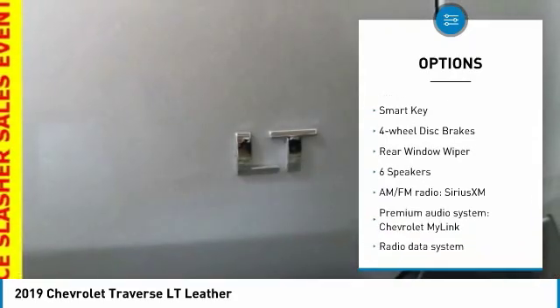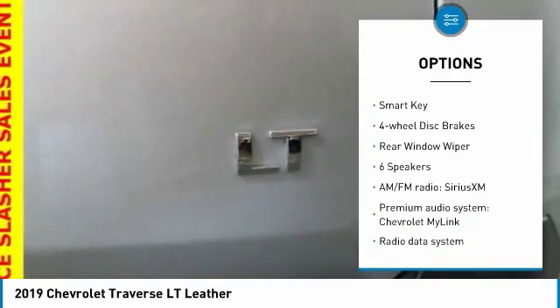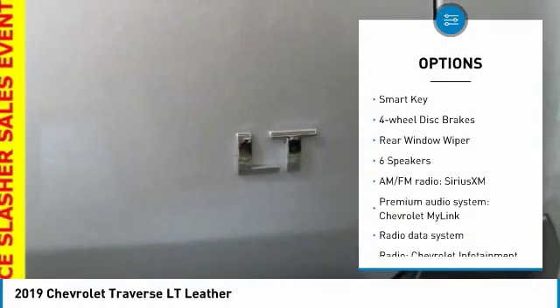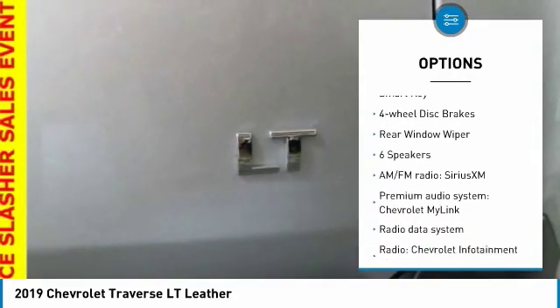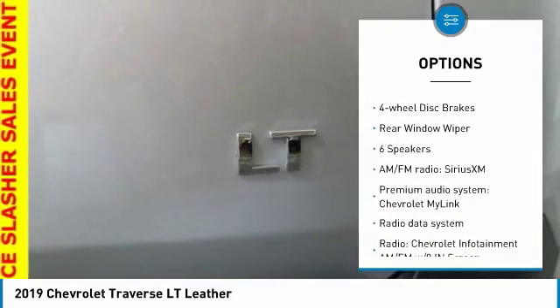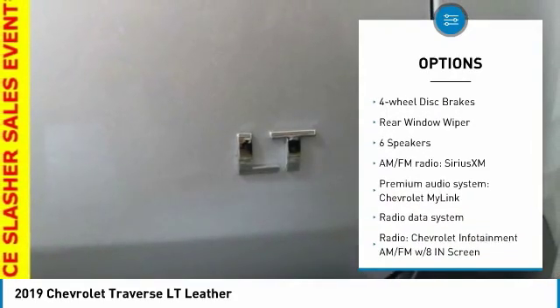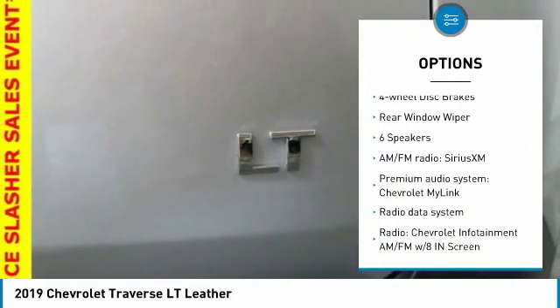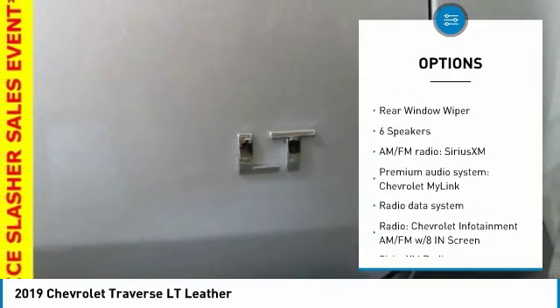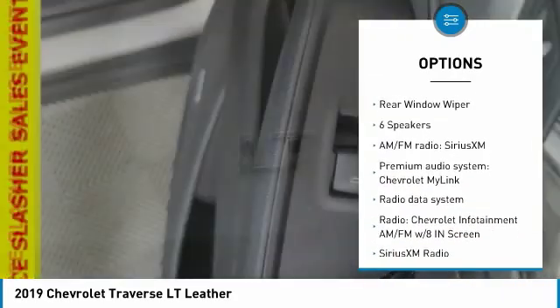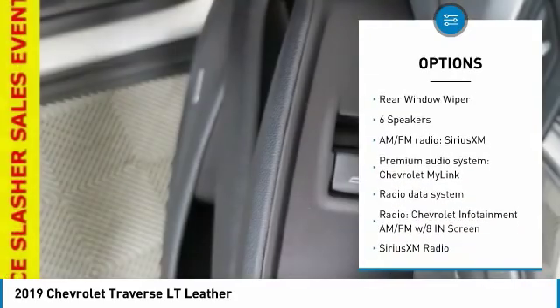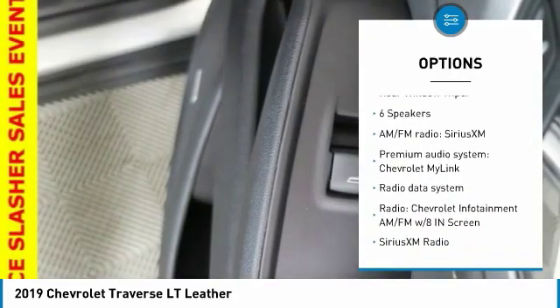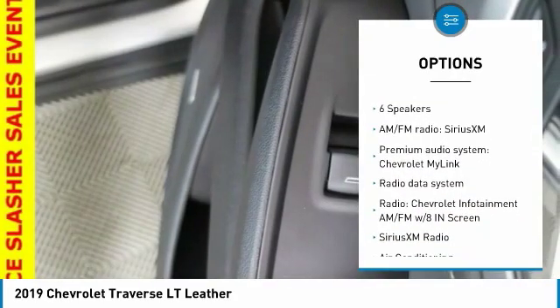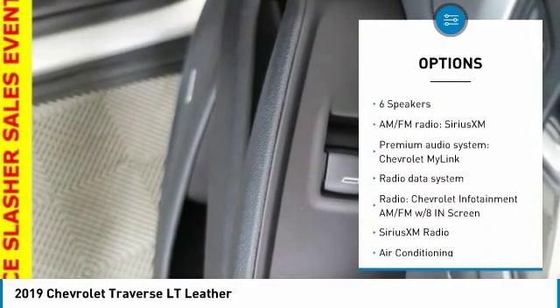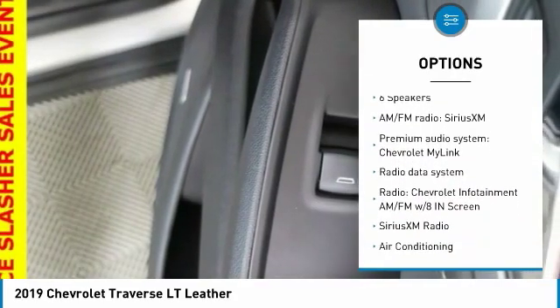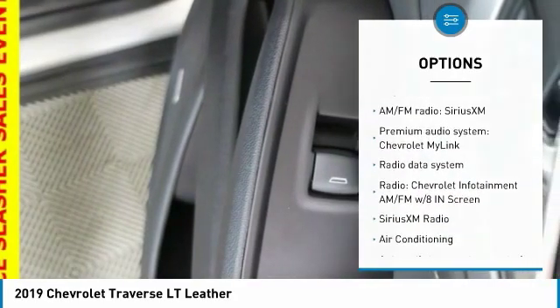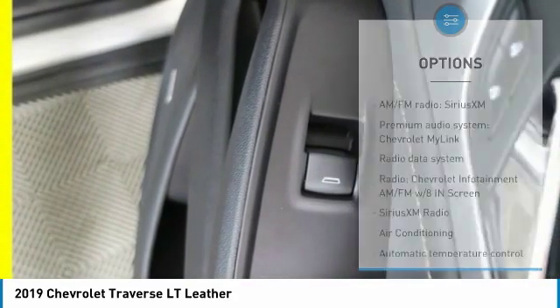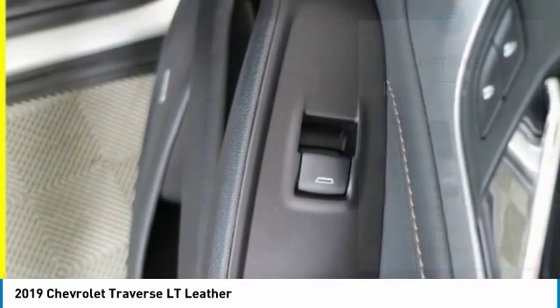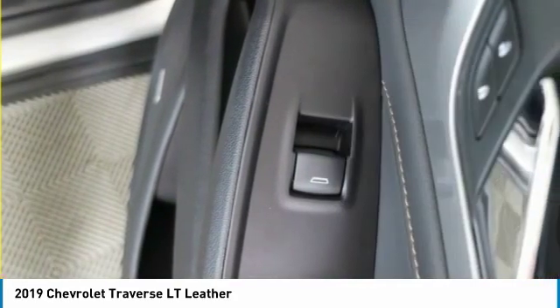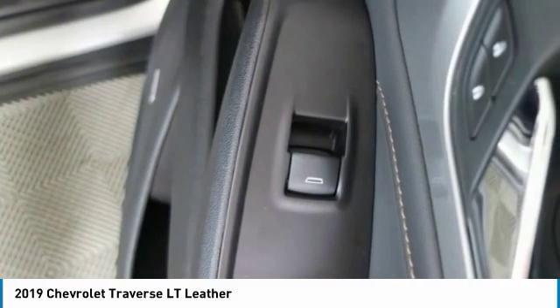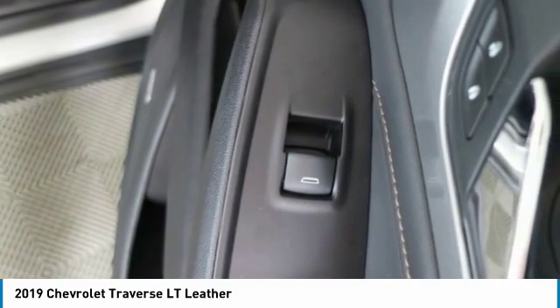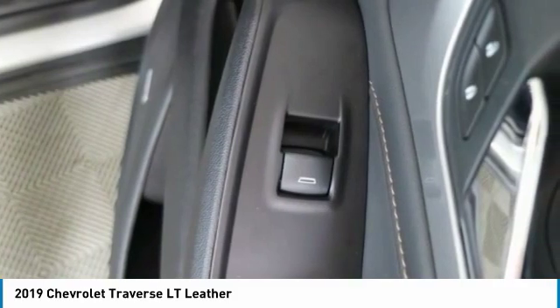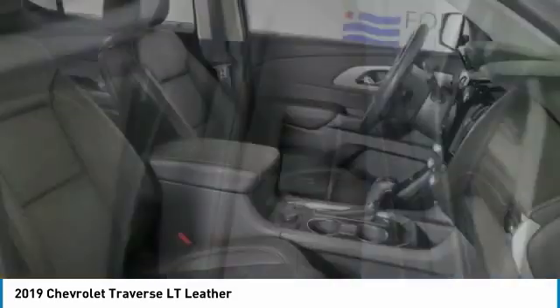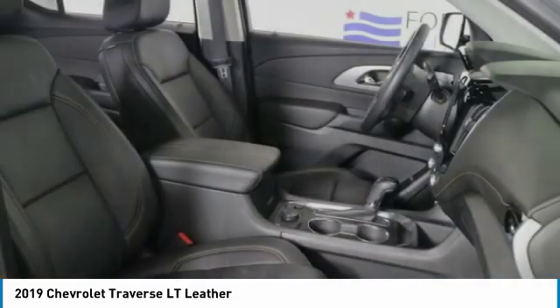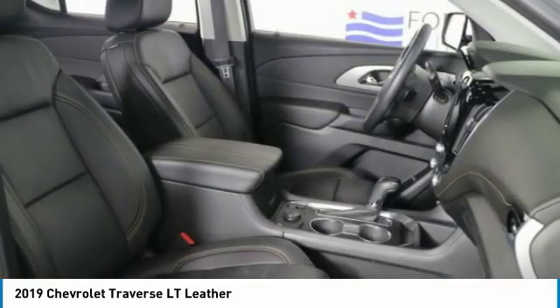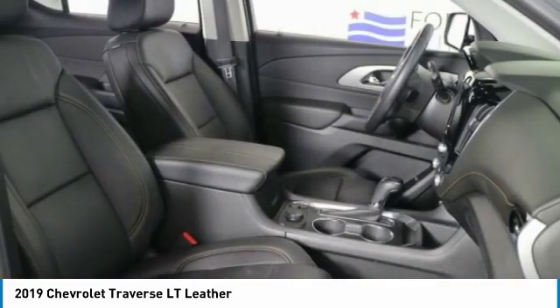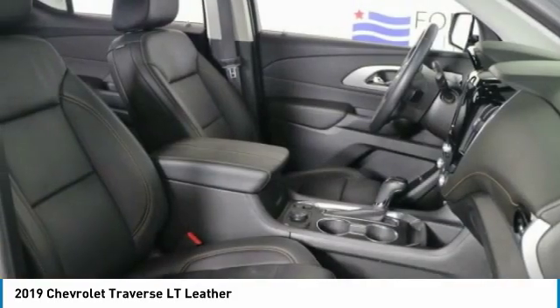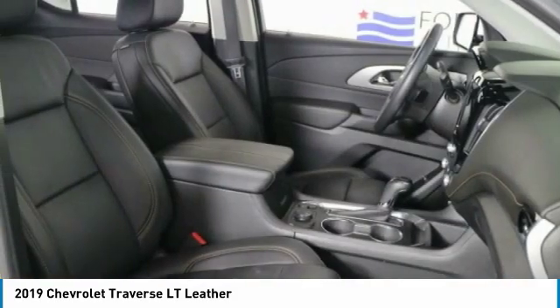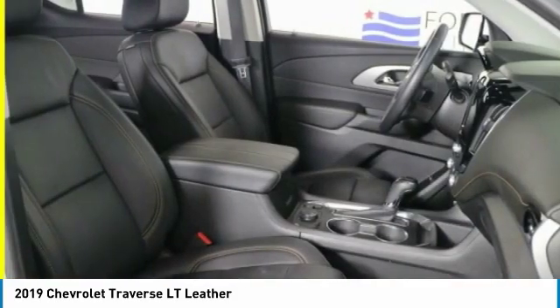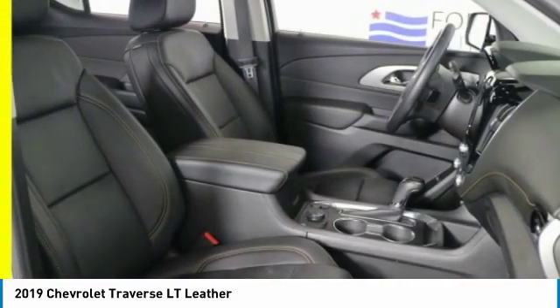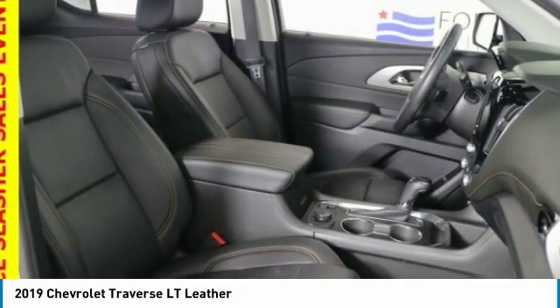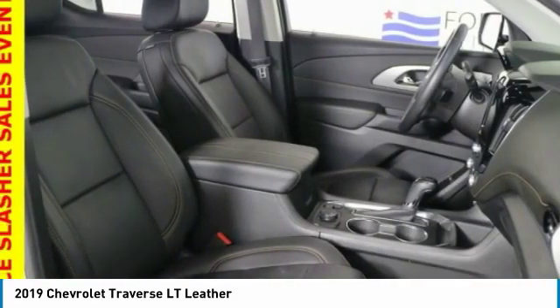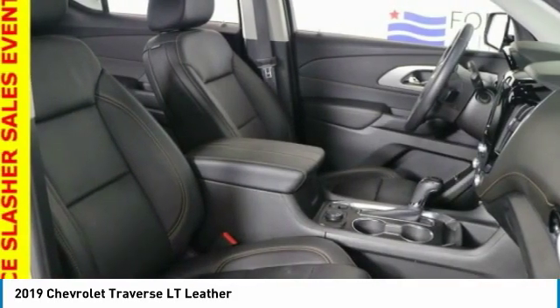Remote keyless entry, fog lights, speed control, smart key, four-wheel disc brakes, rear window wiper.